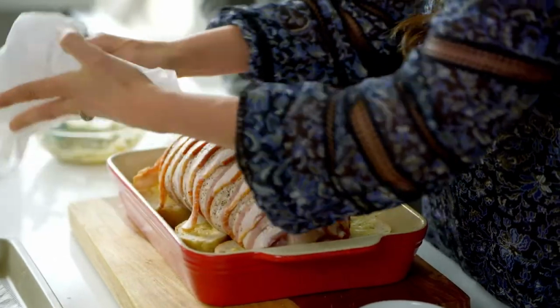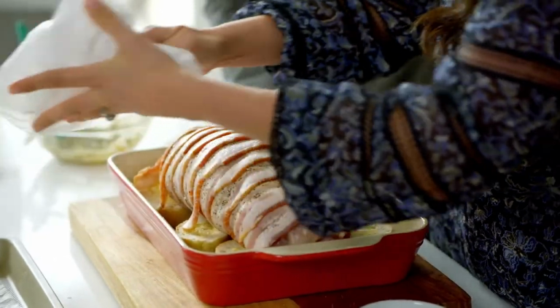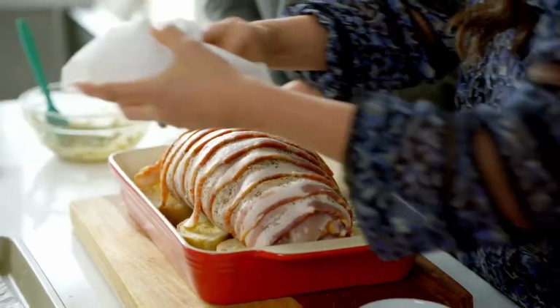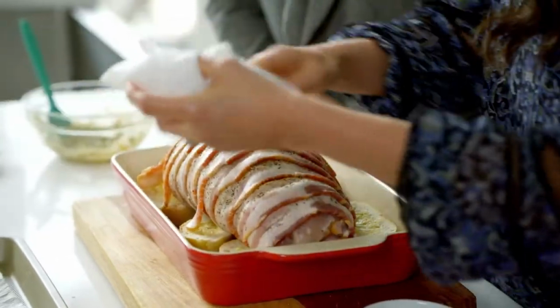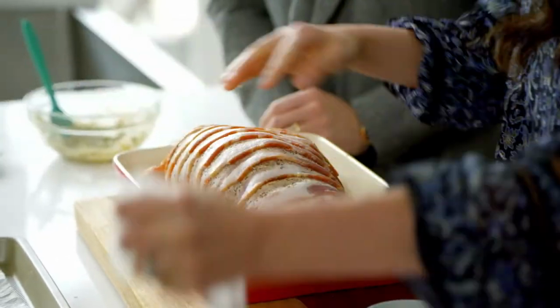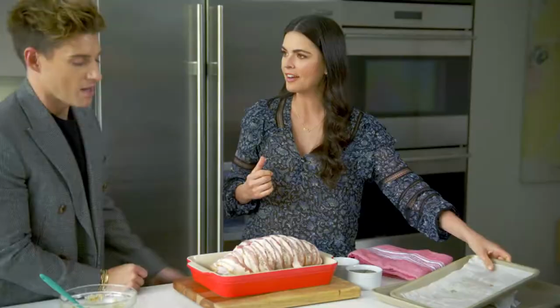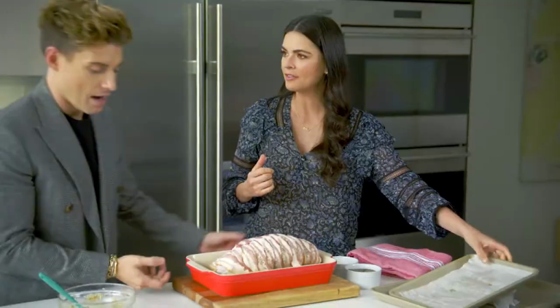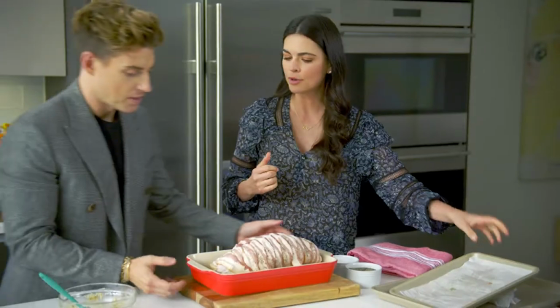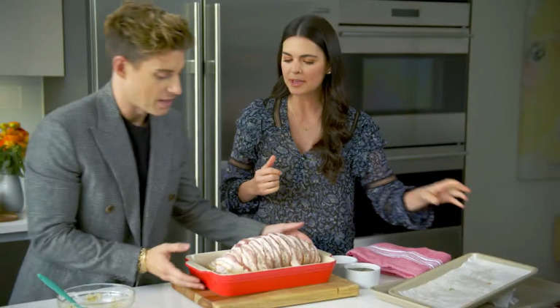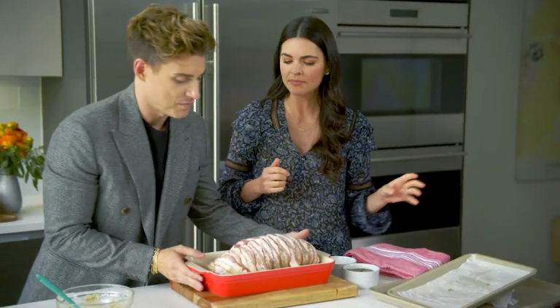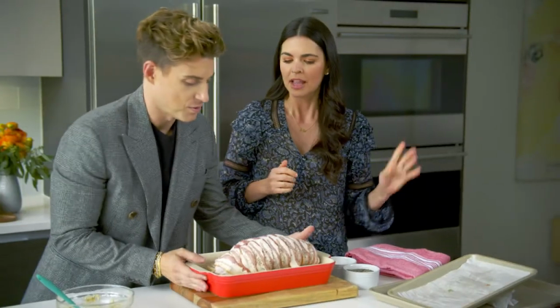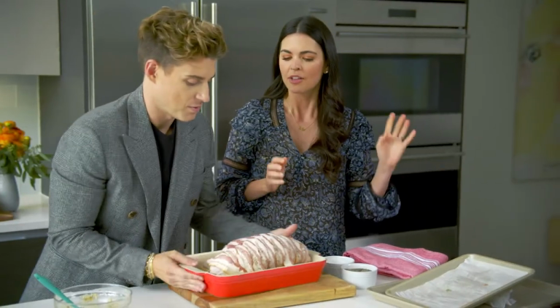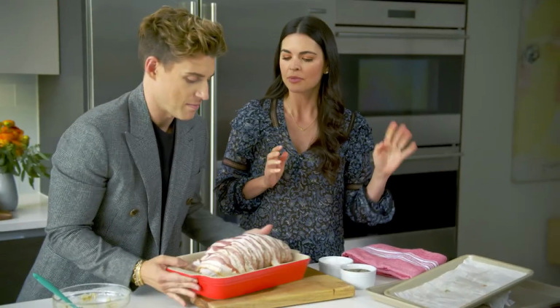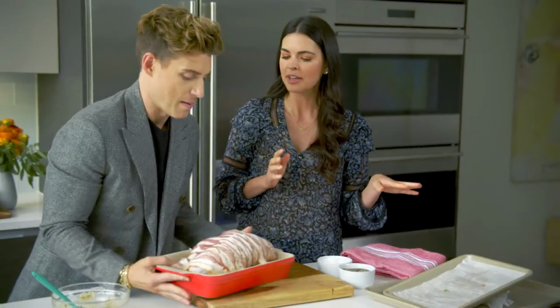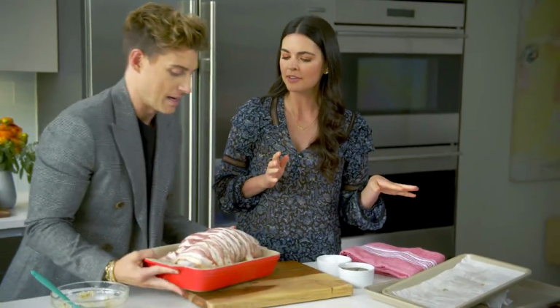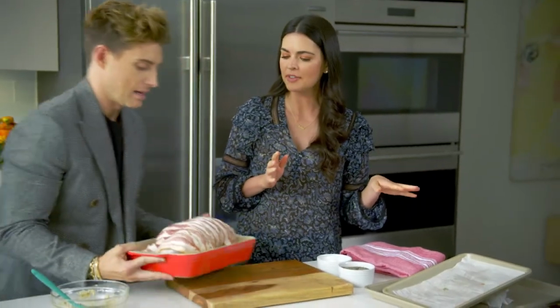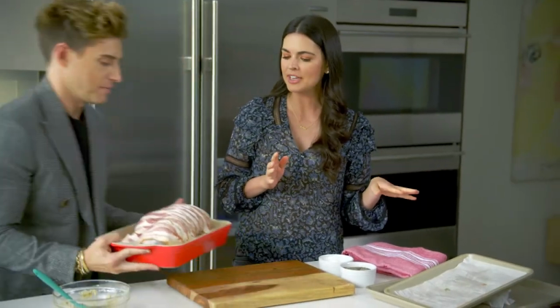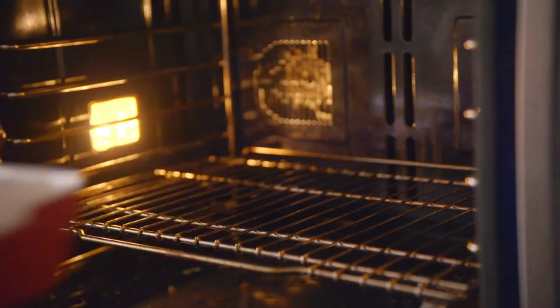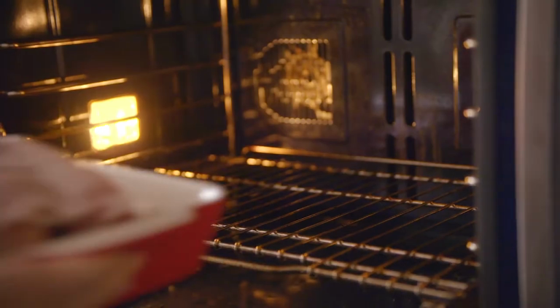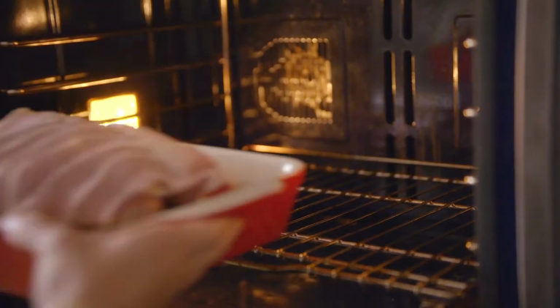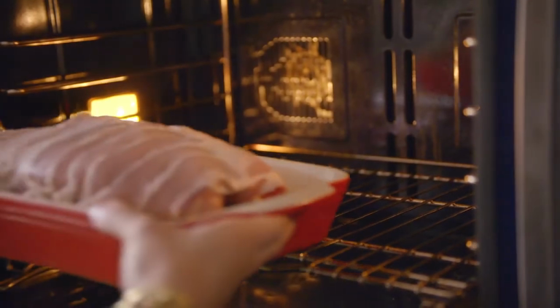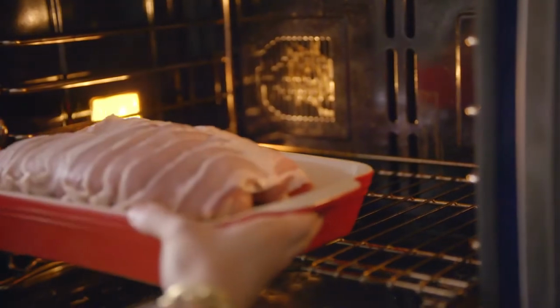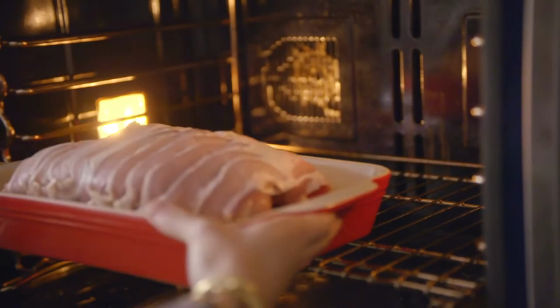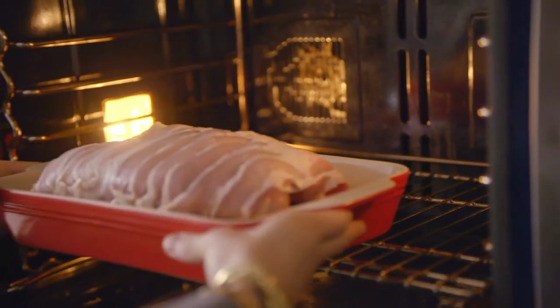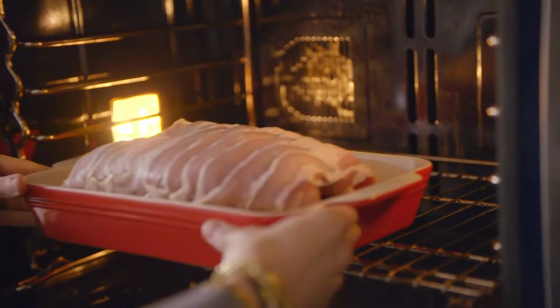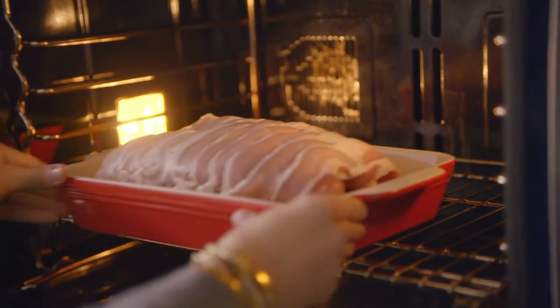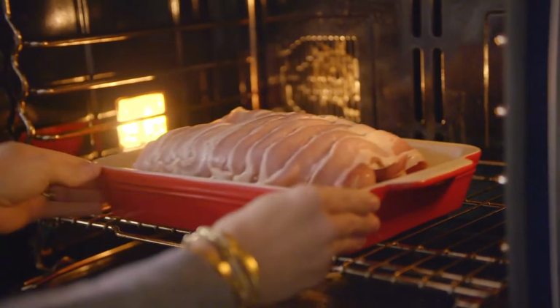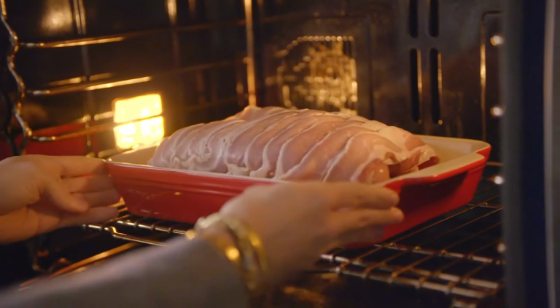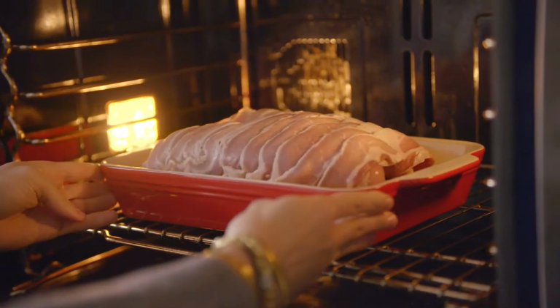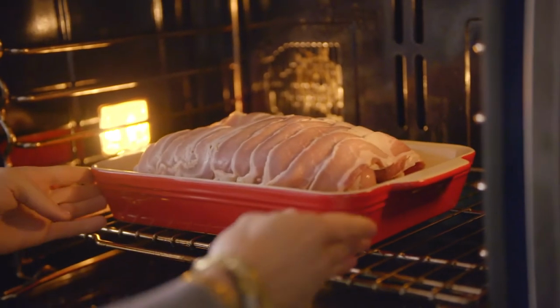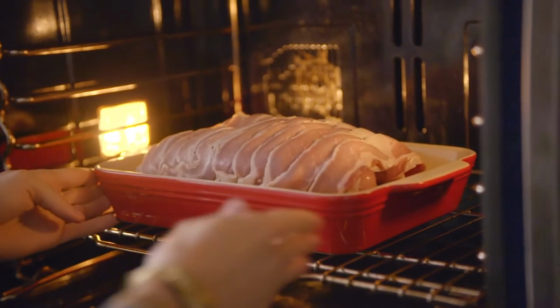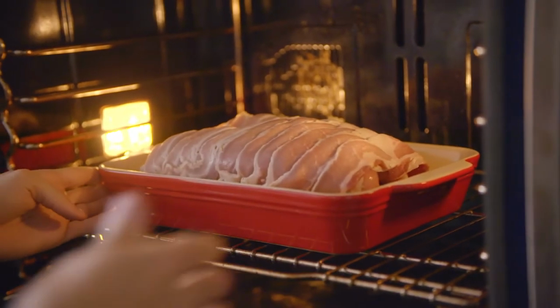You want to put that in the oven for me? I would love to. 350 degrees, about an hour and a half to two hours.